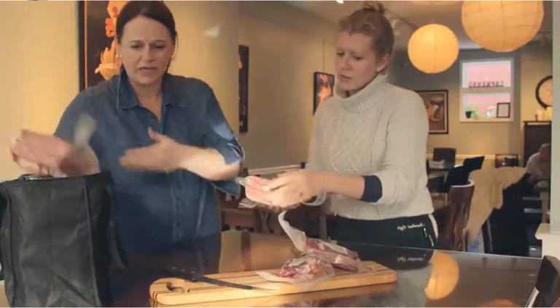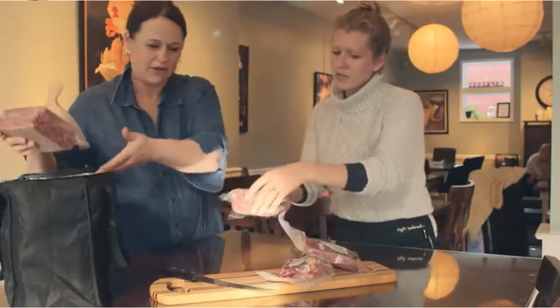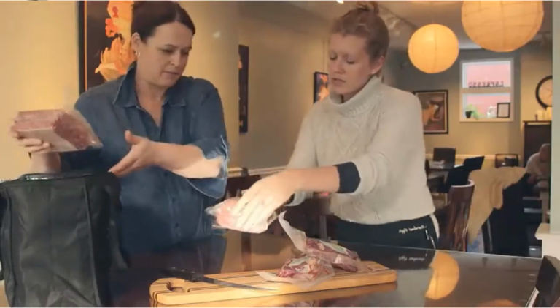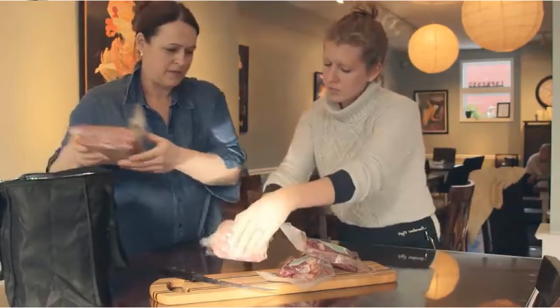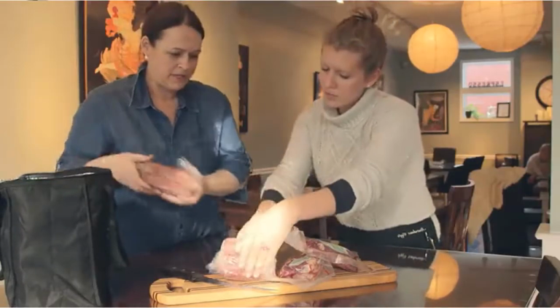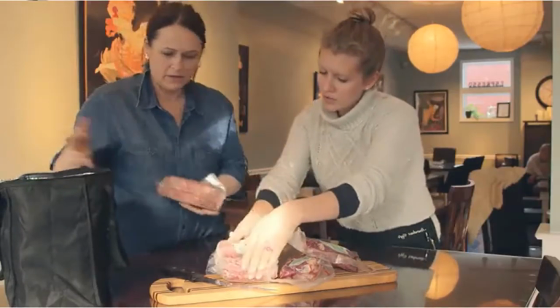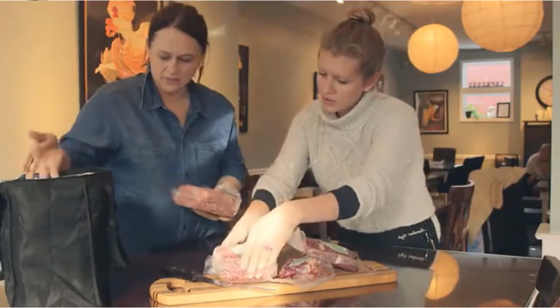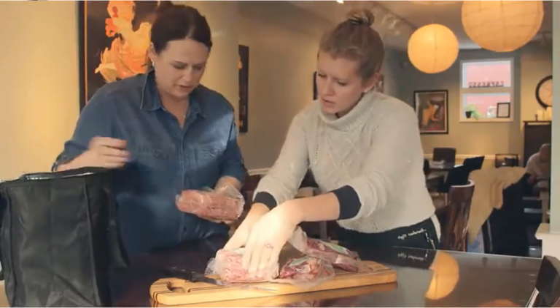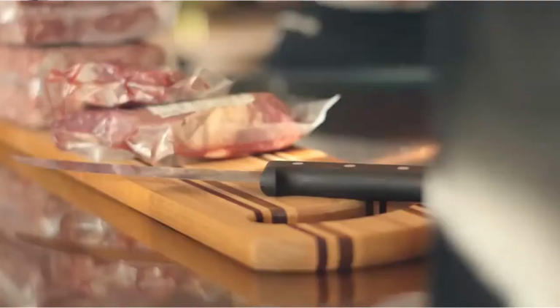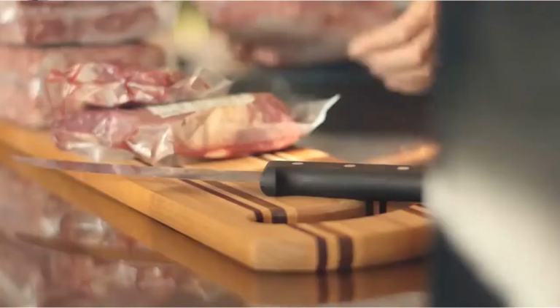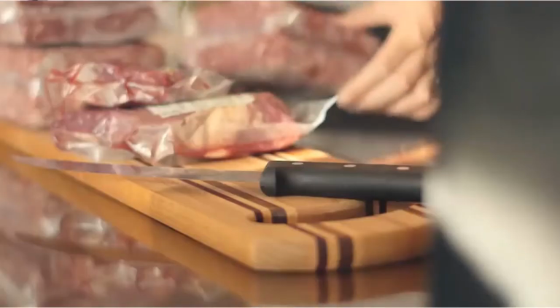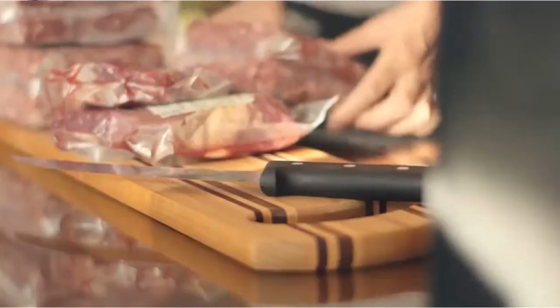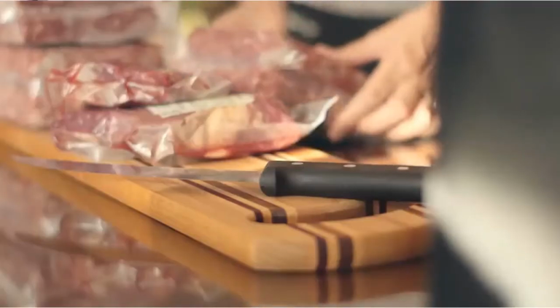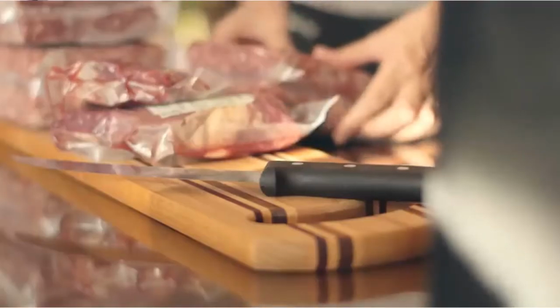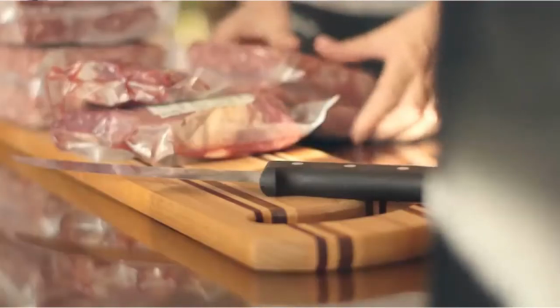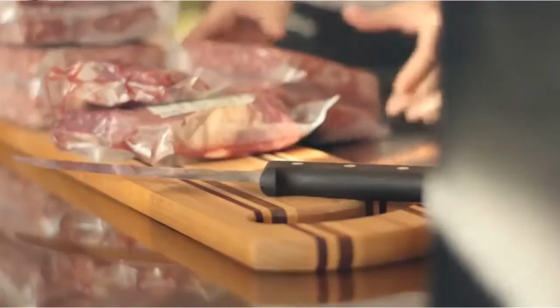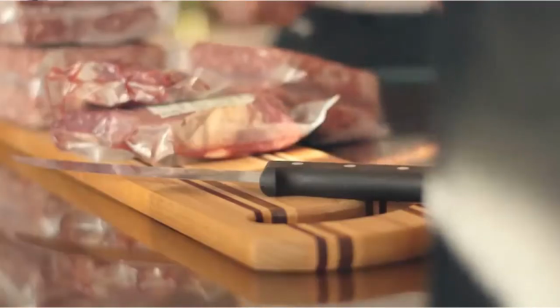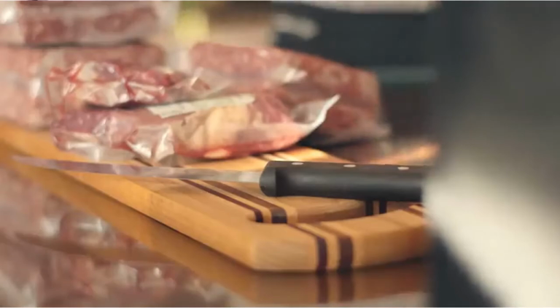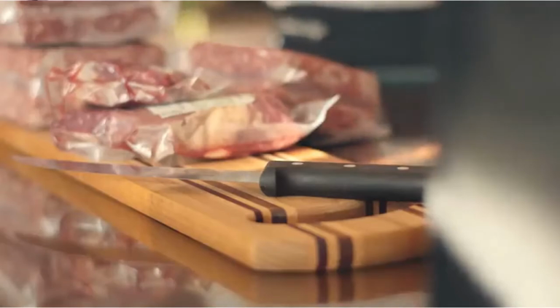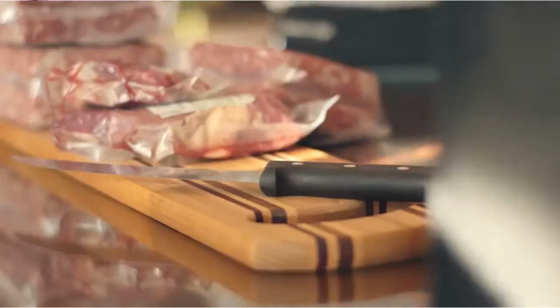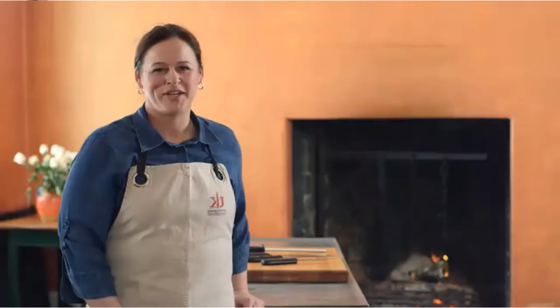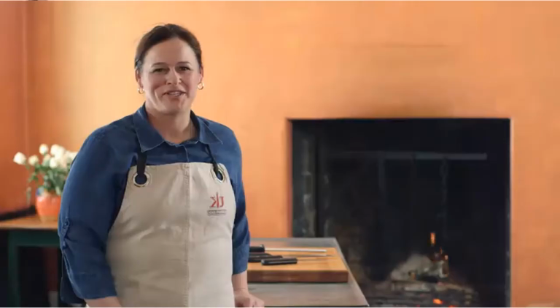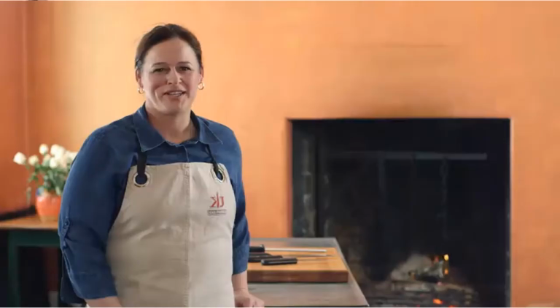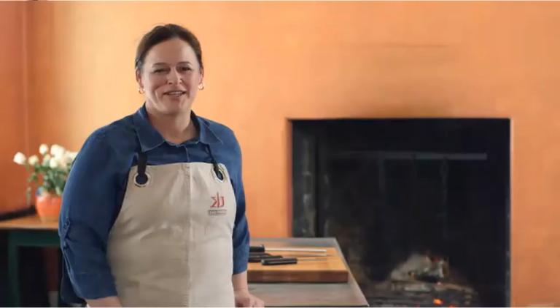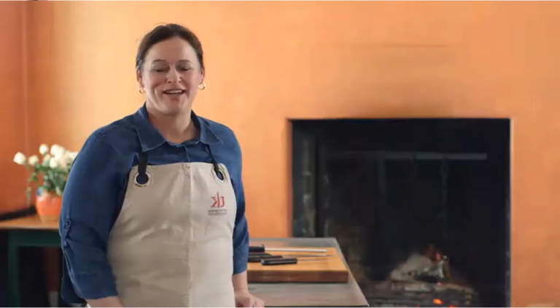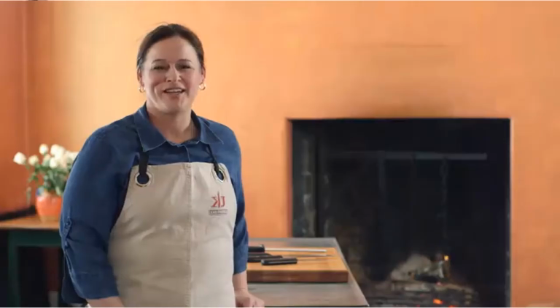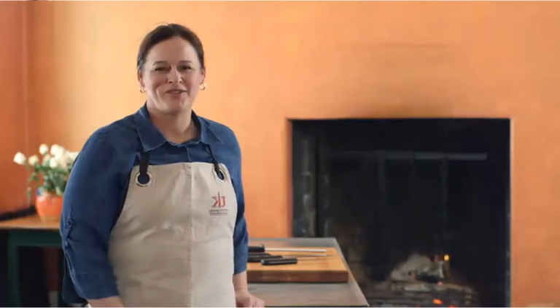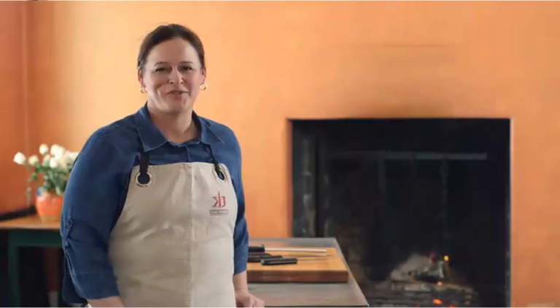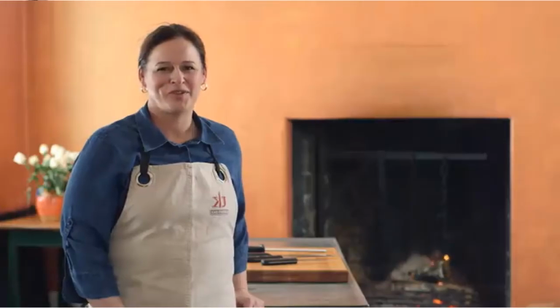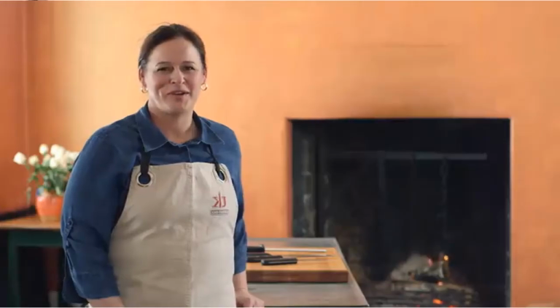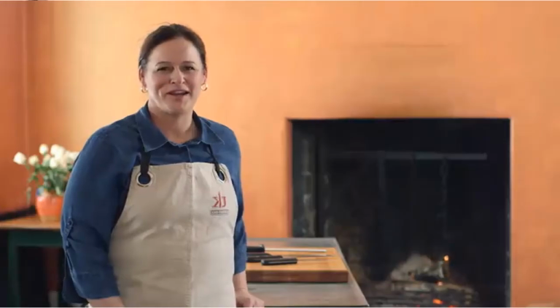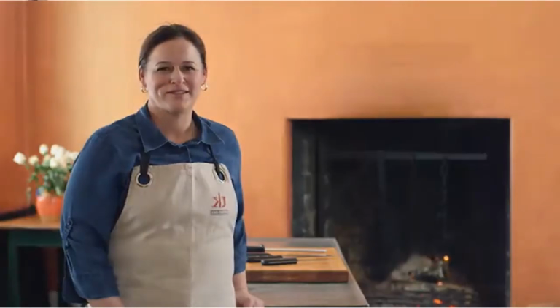I'm Carrie Underly, author, master butcher, and principal of Range Ink, and I choose Victorinox.